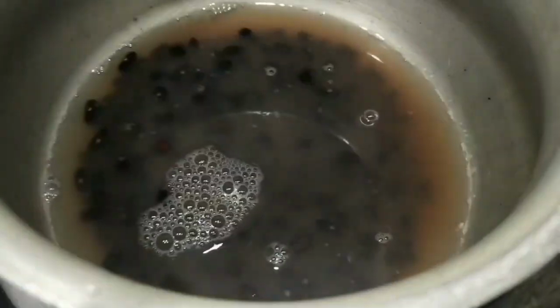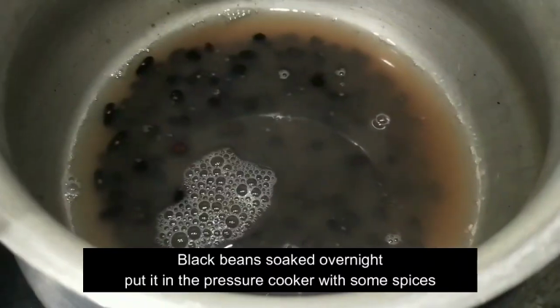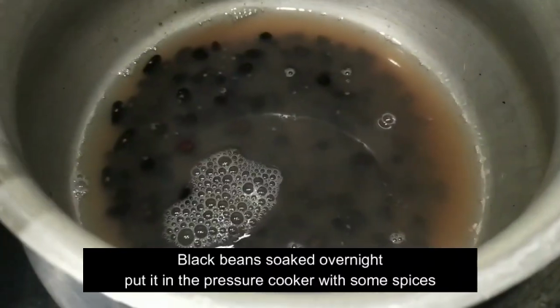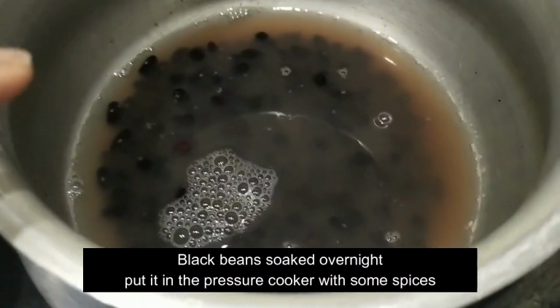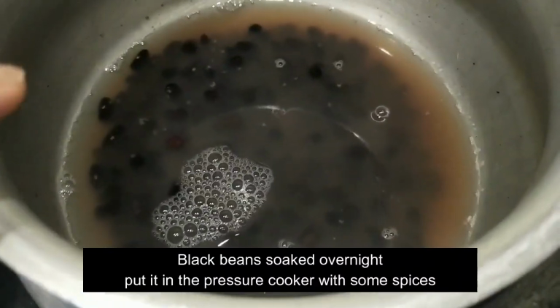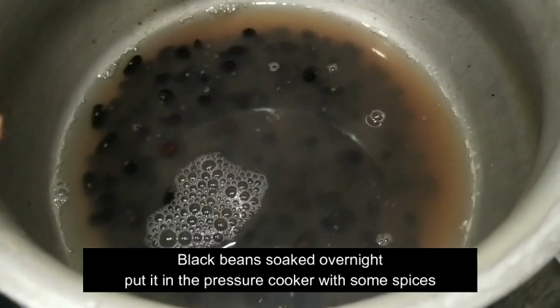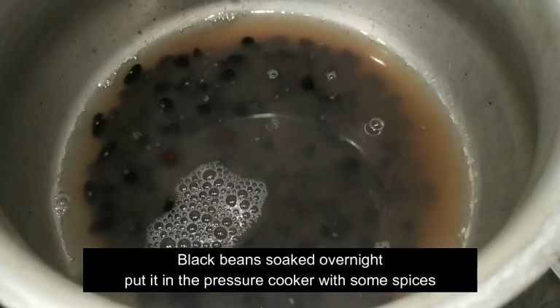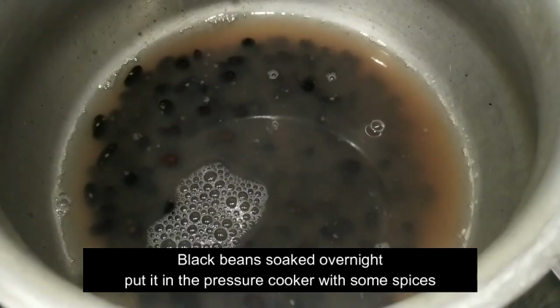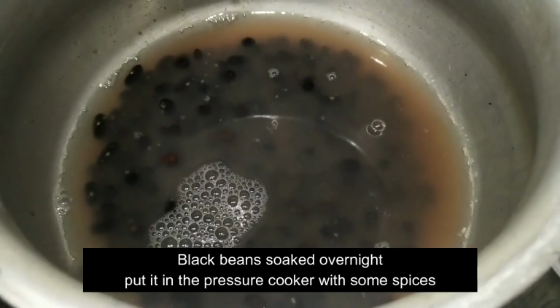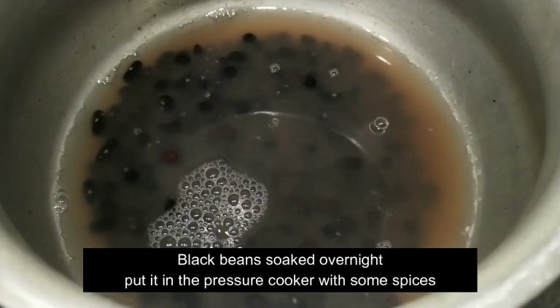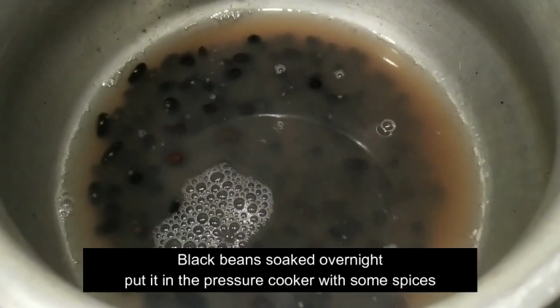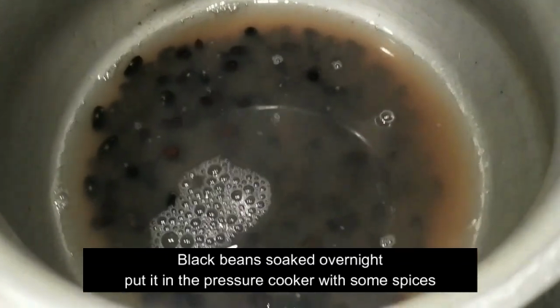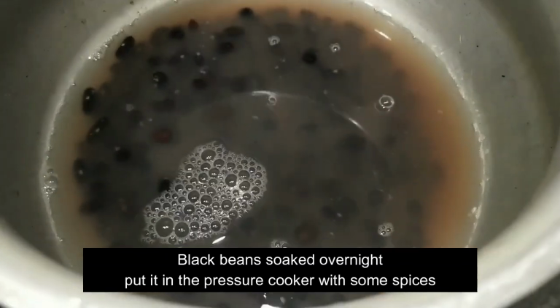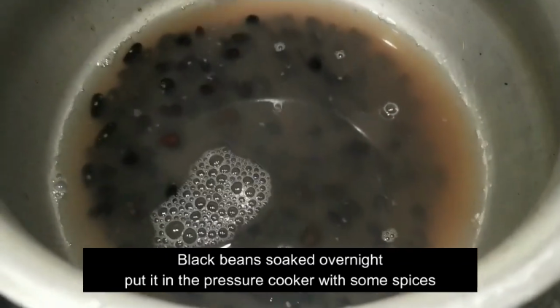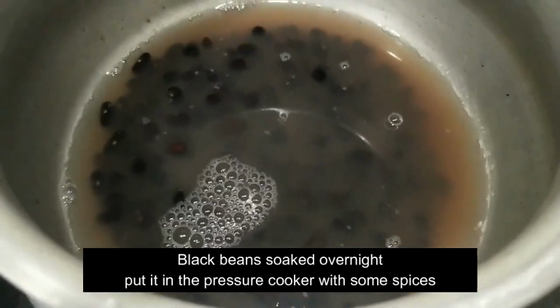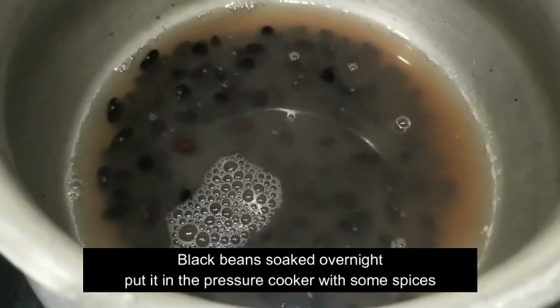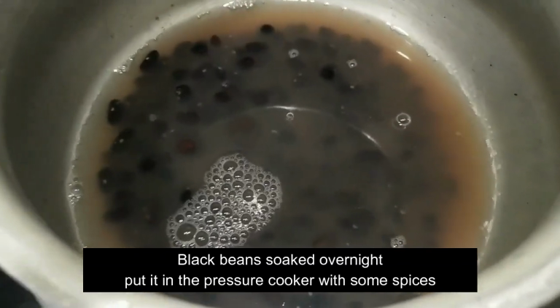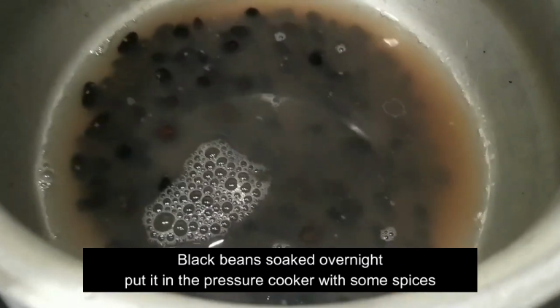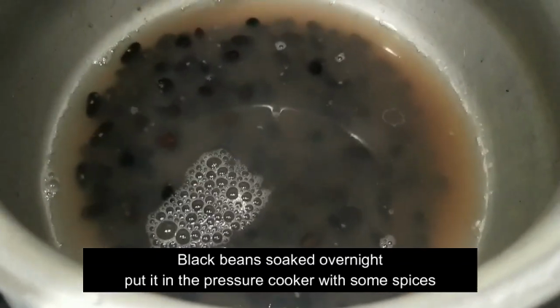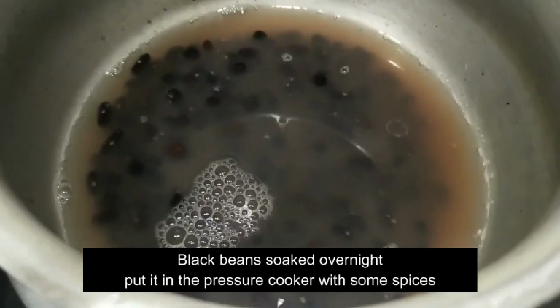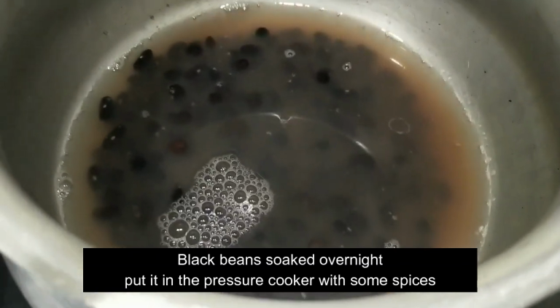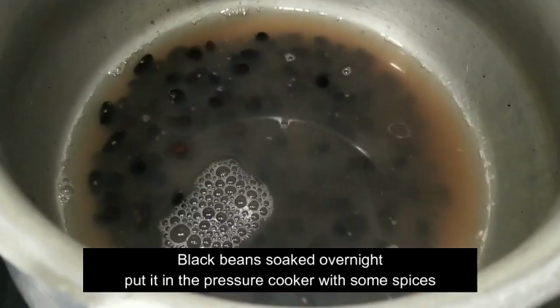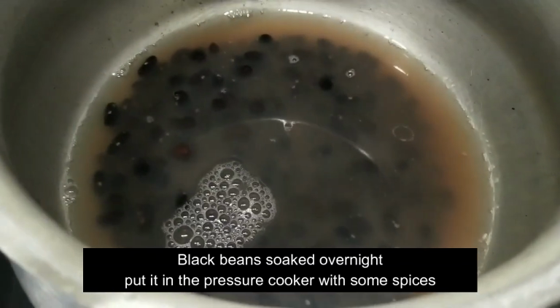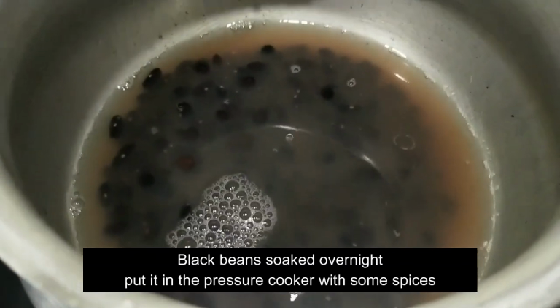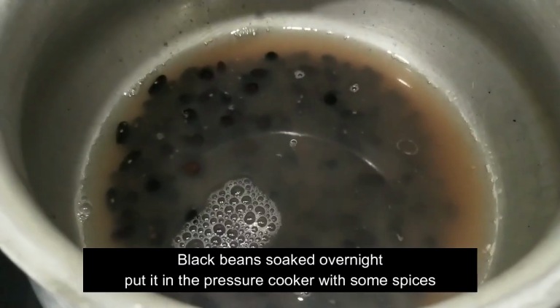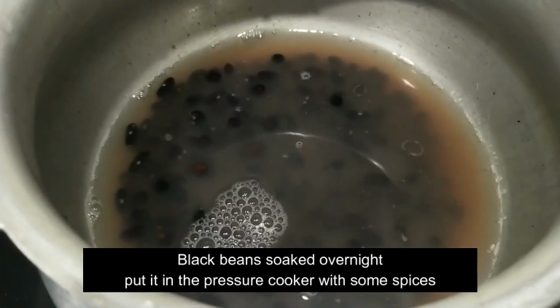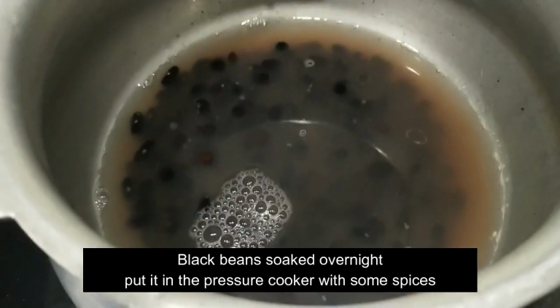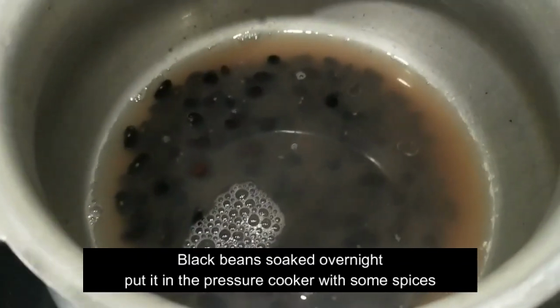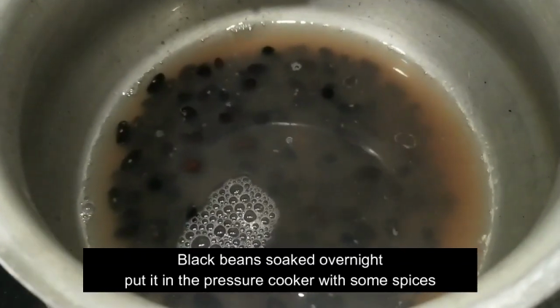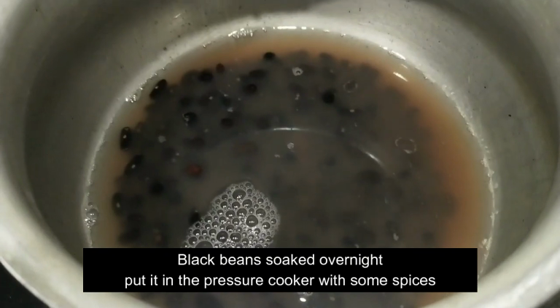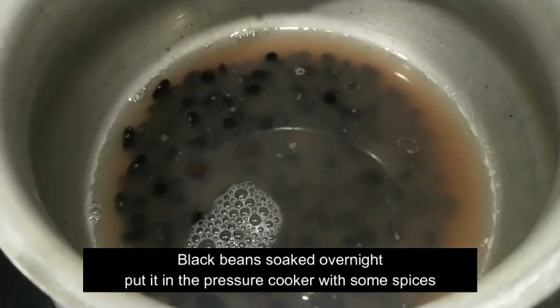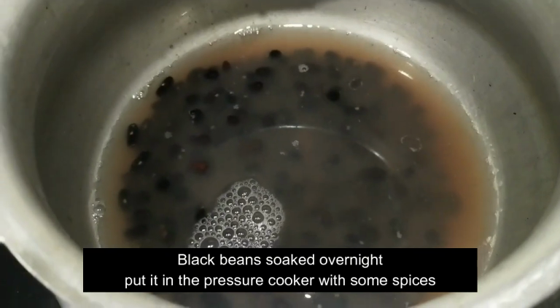I have some black beans that I have soaked overnight, and I'm going to put them in the pressure cooker with some spices. And this is it.